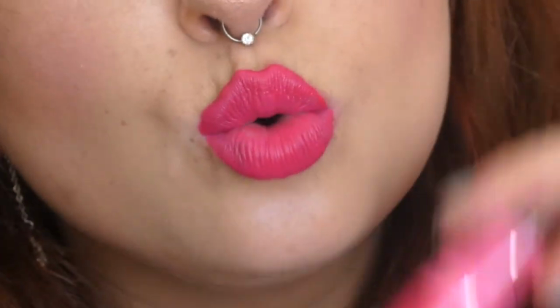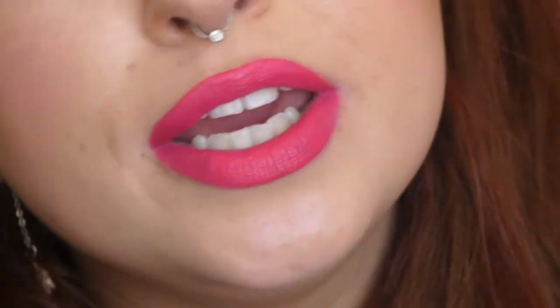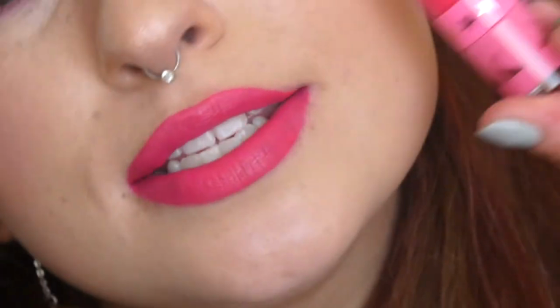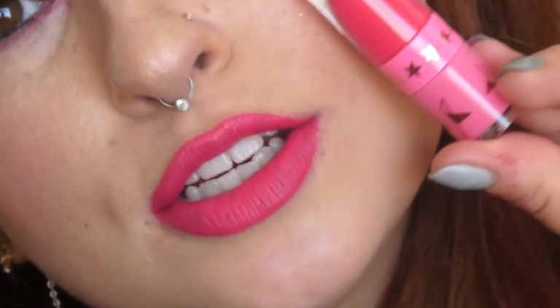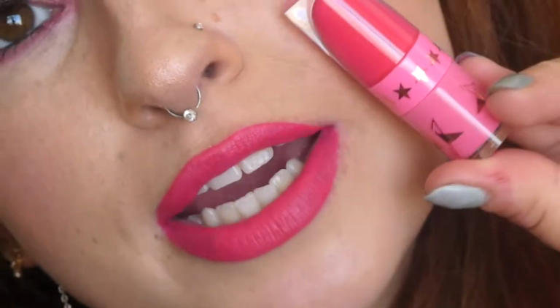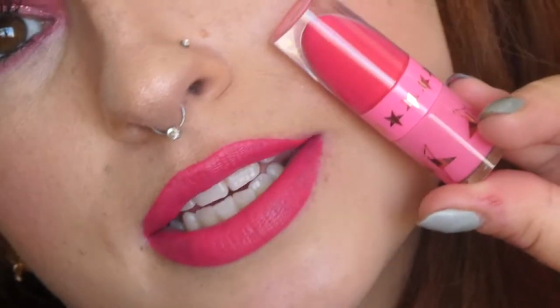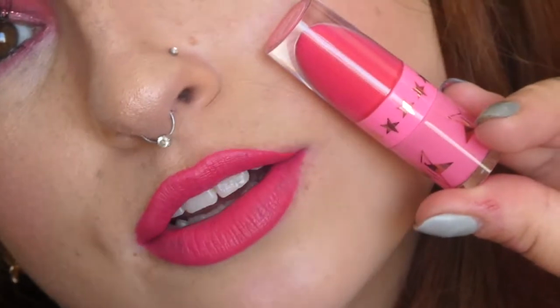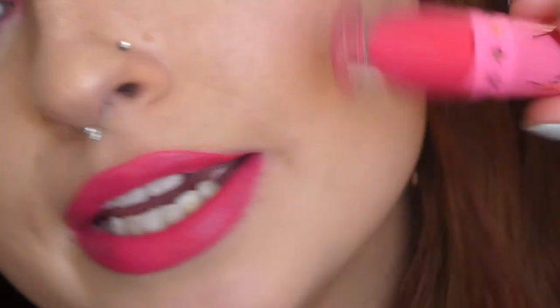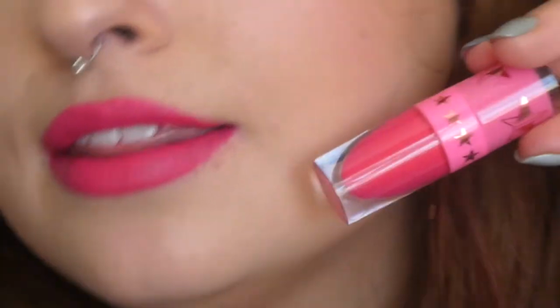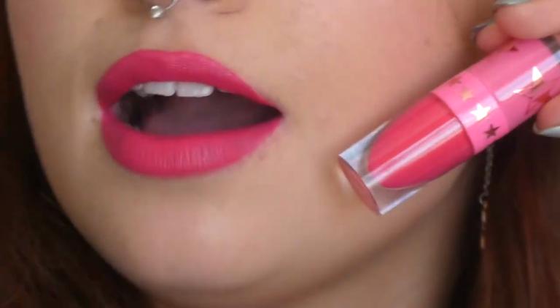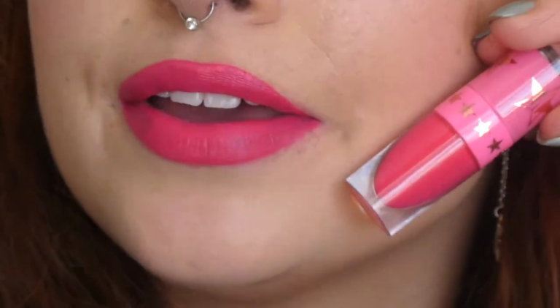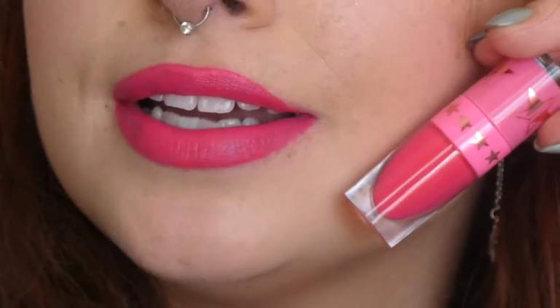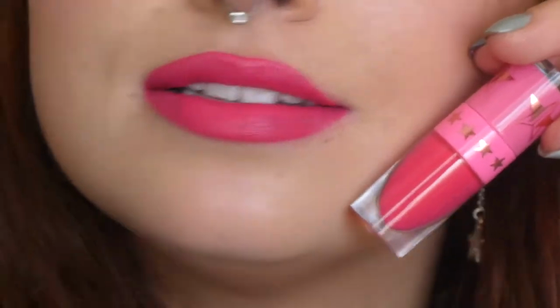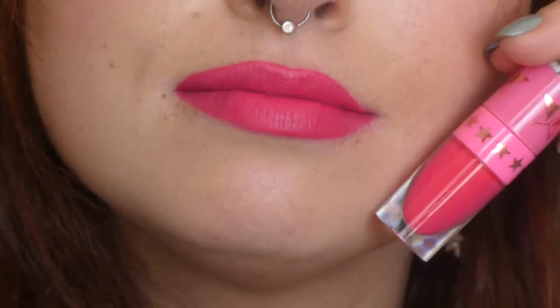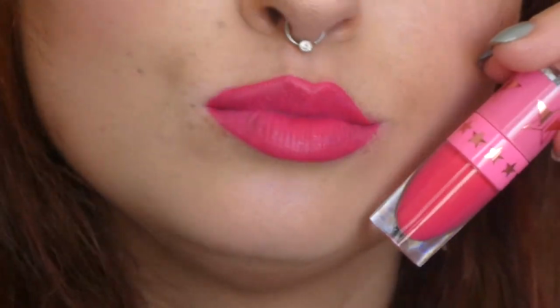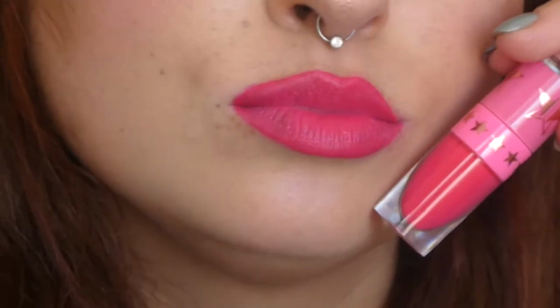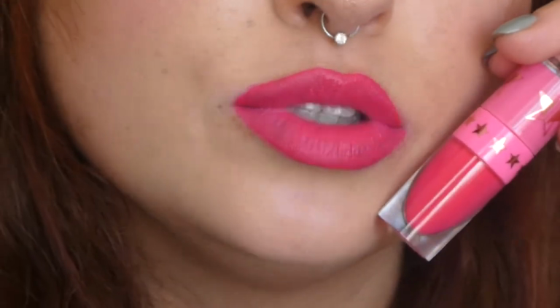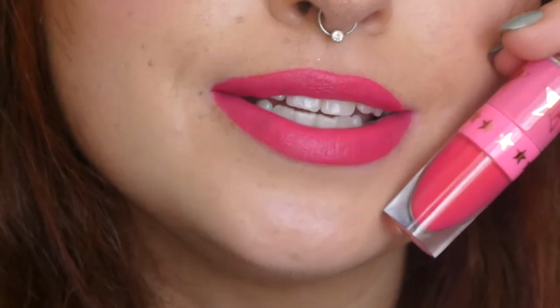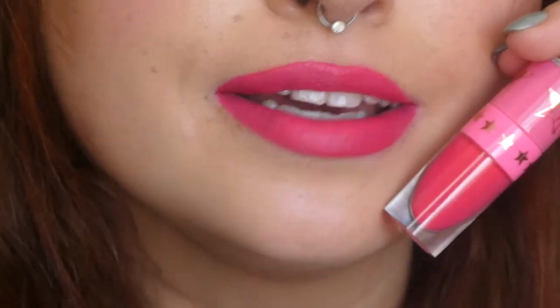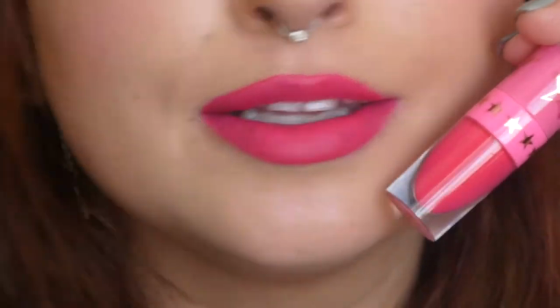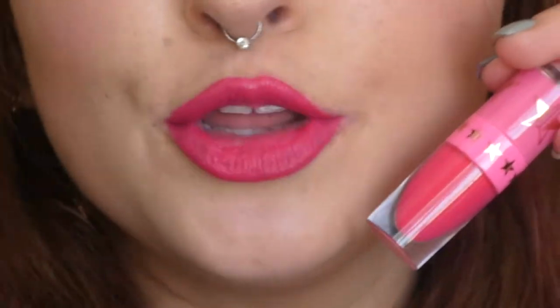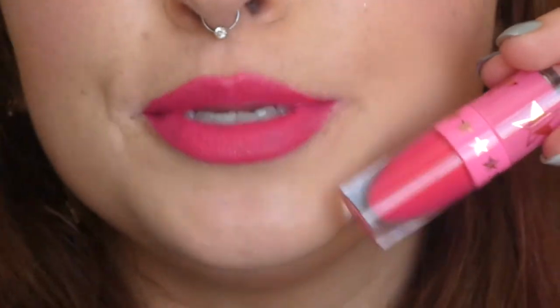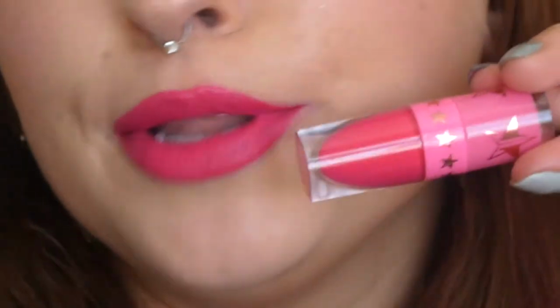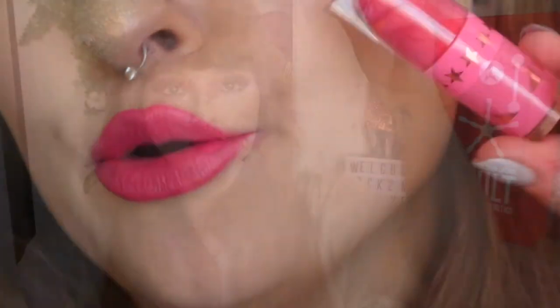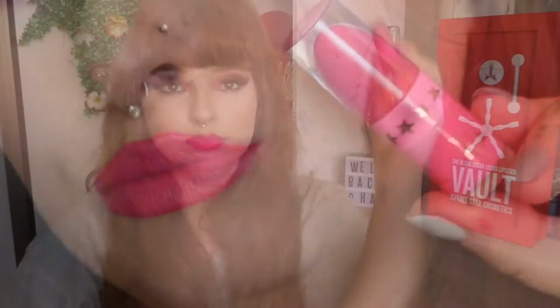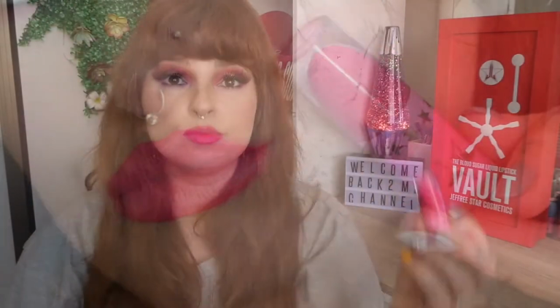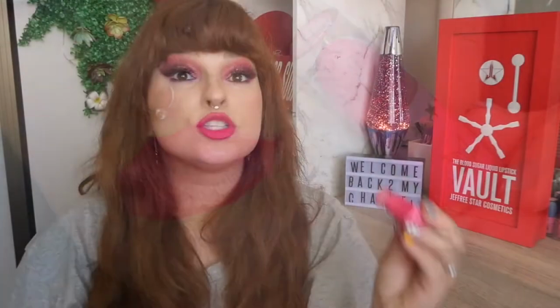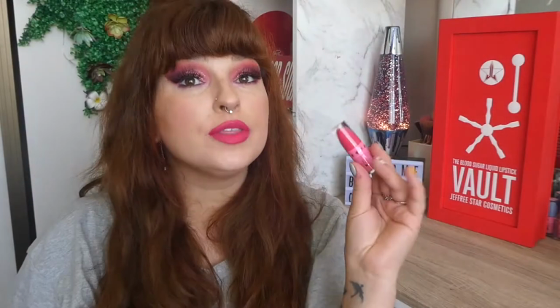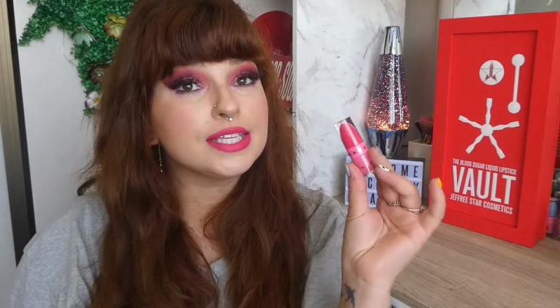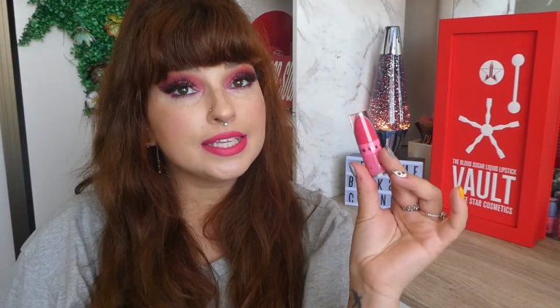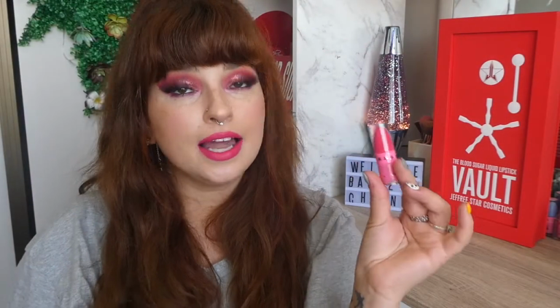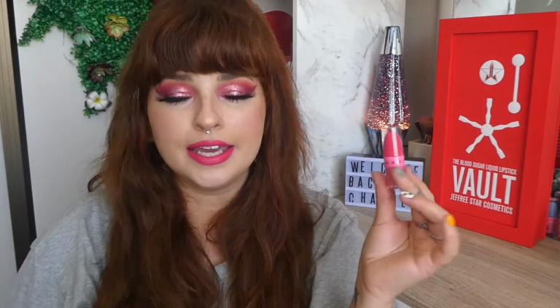What do you guys think? Do you guys think it looks like anything? I think it does. Let me know in the comments down below! So, this is the colour here.